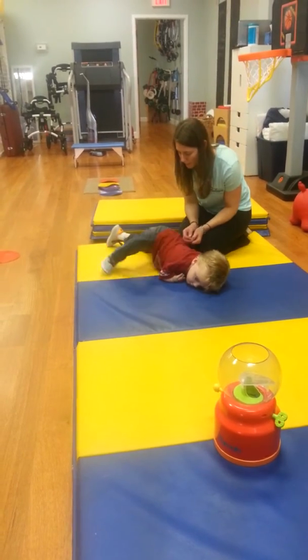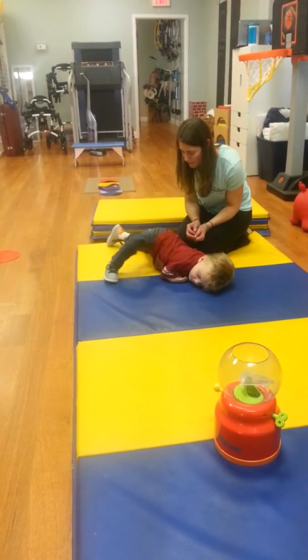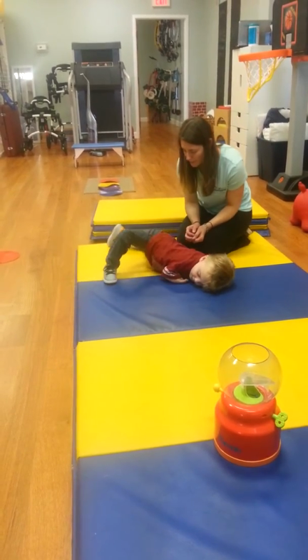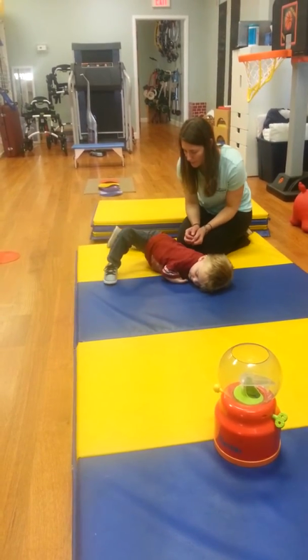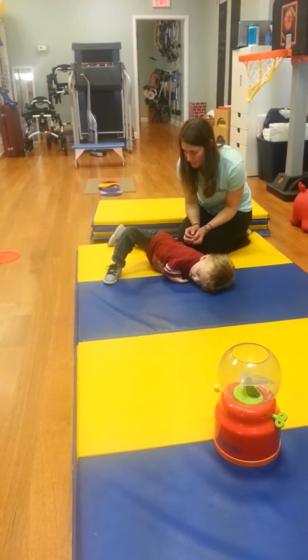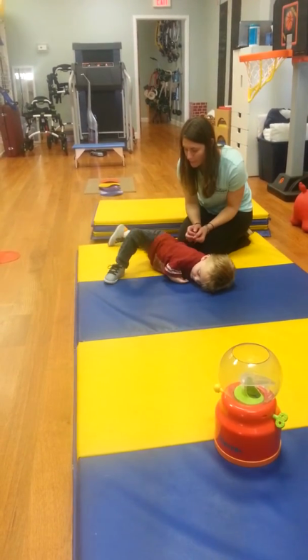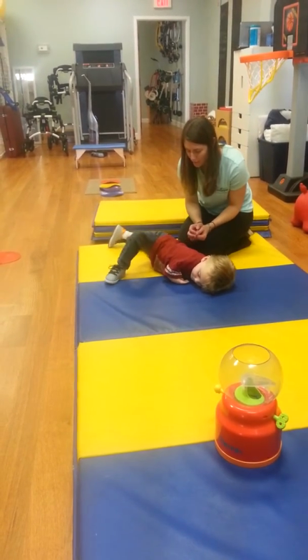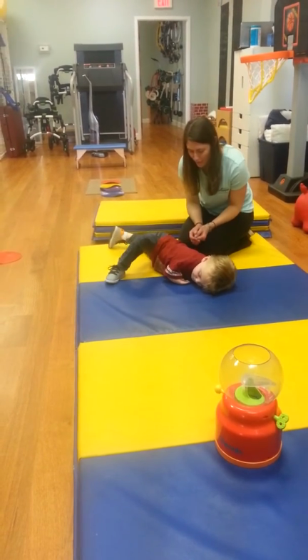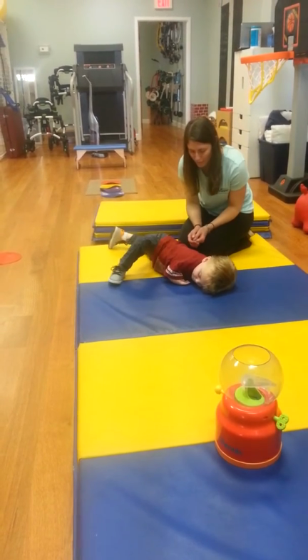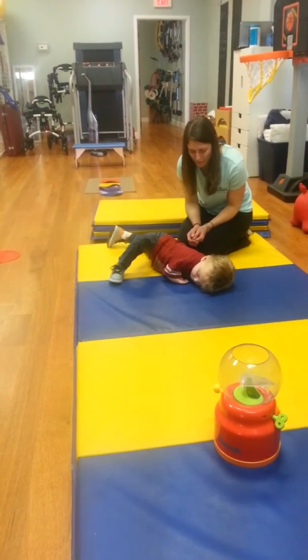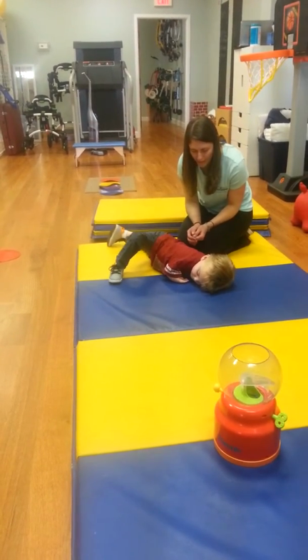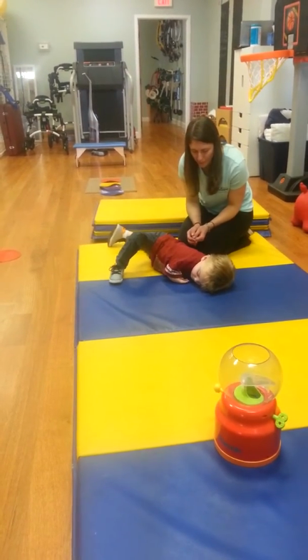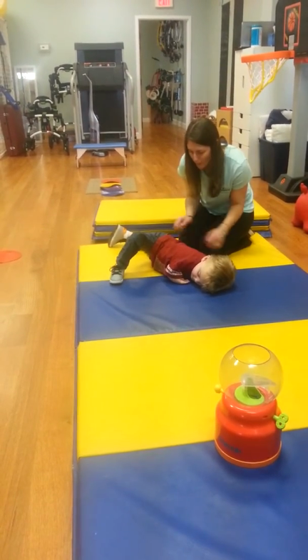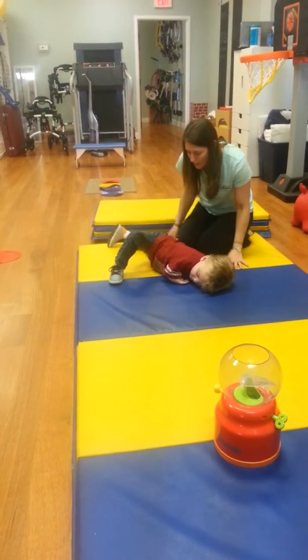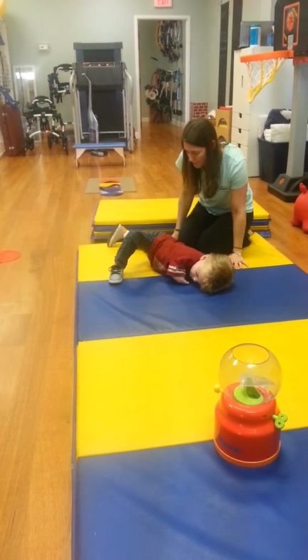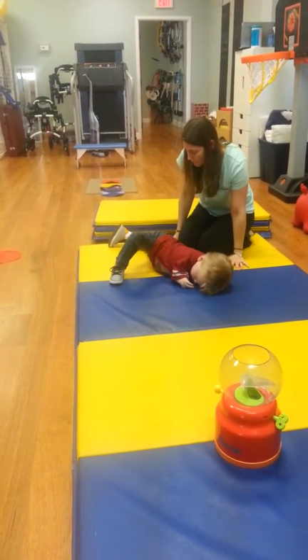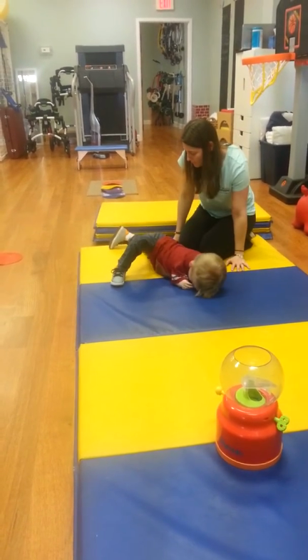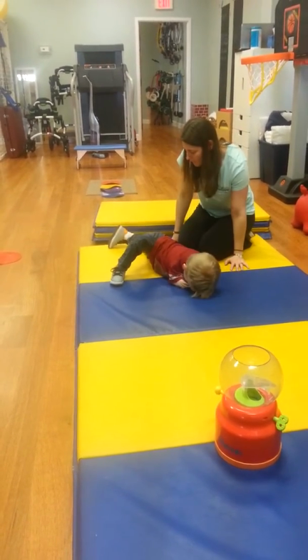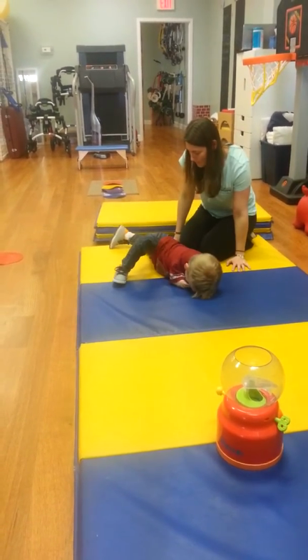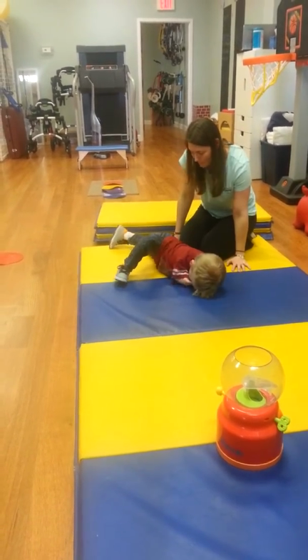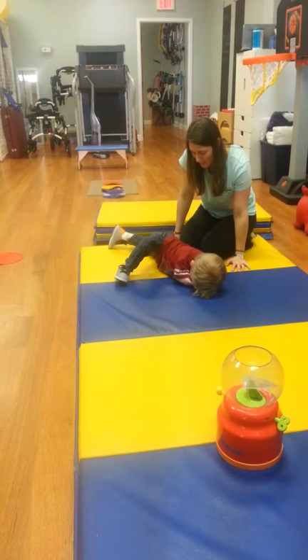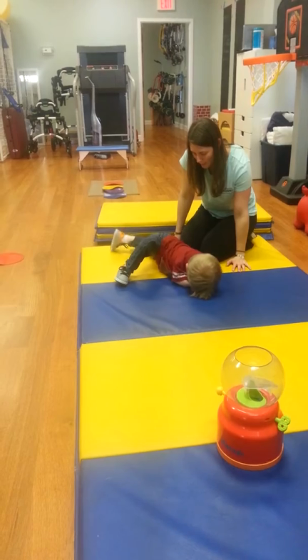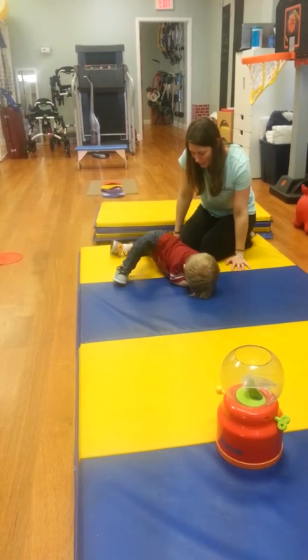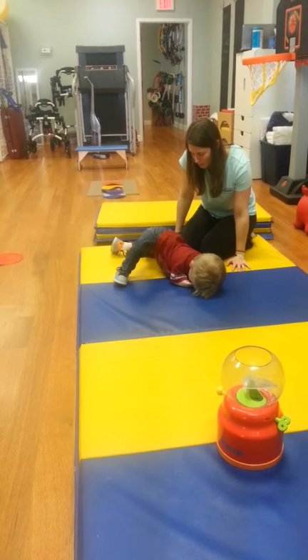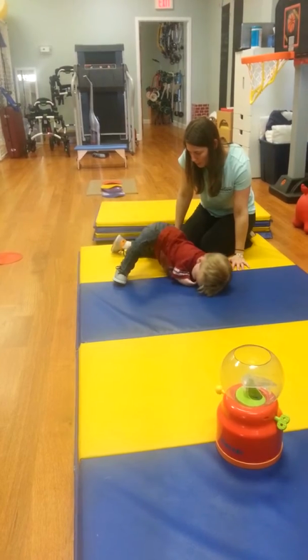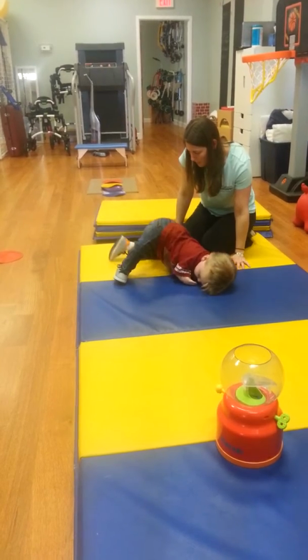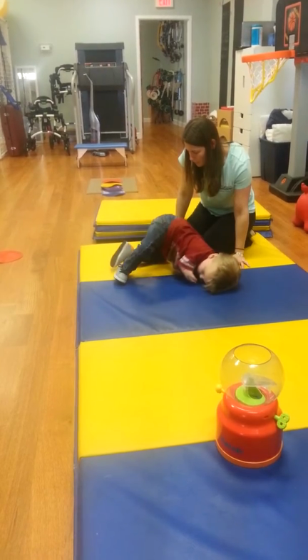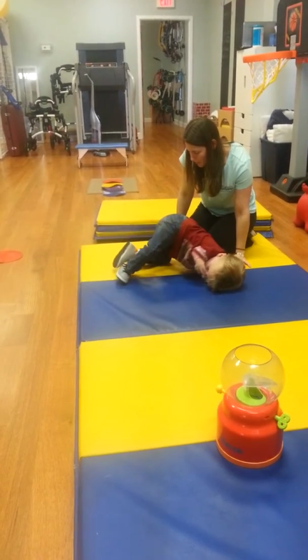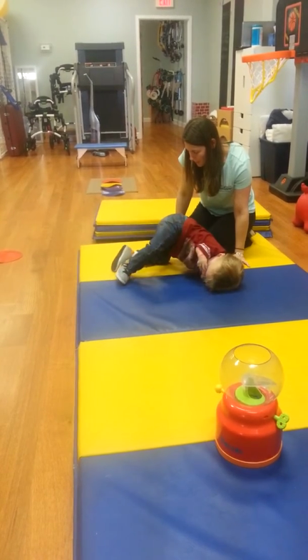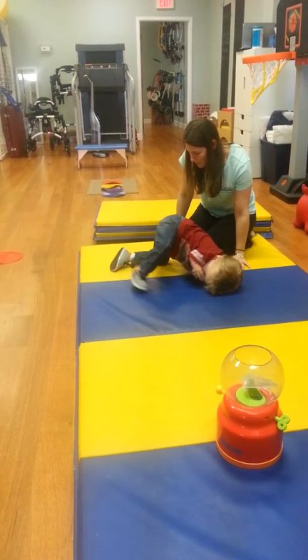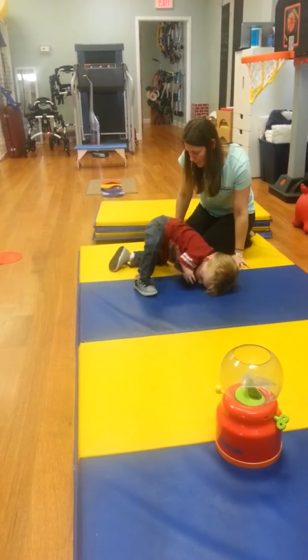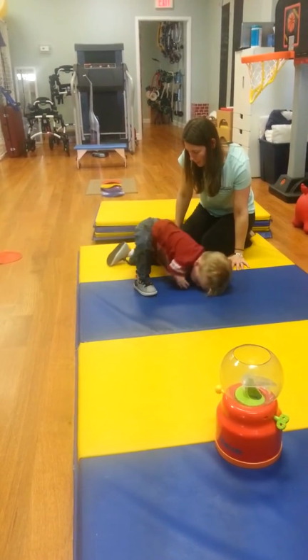One leg up. That's right. One leg up. You got it. Now push up, push up. There you go.